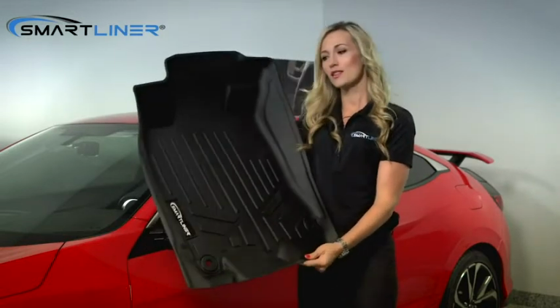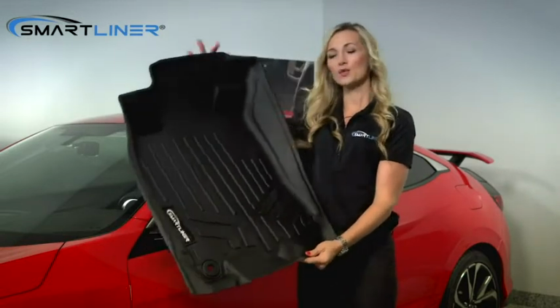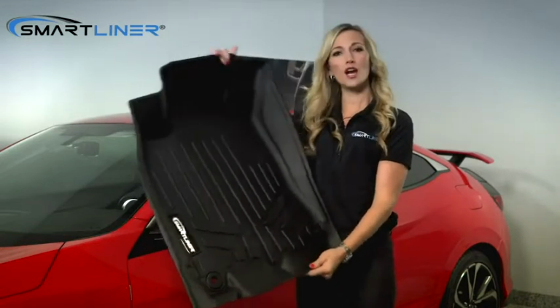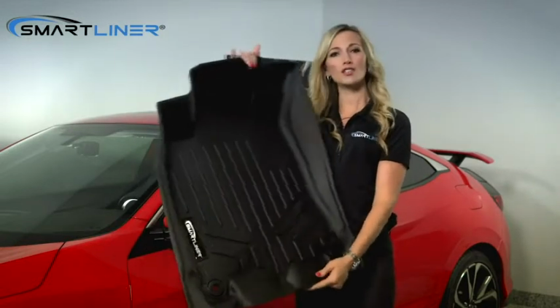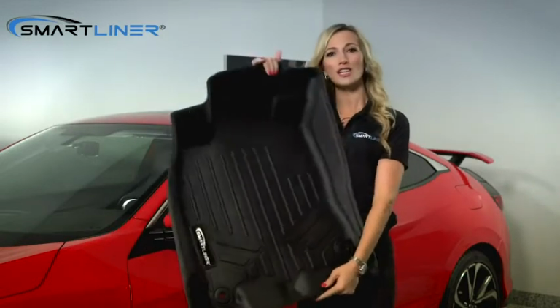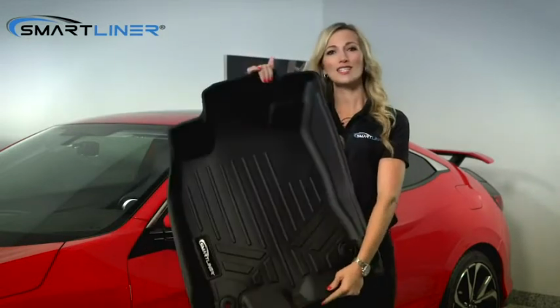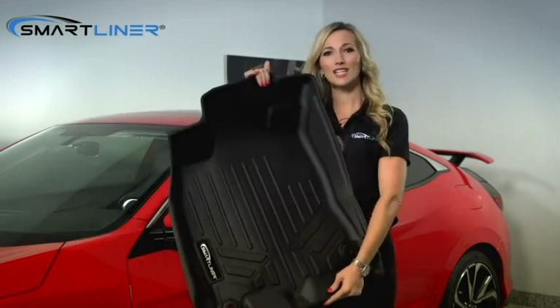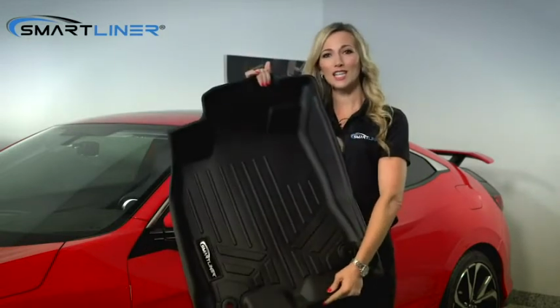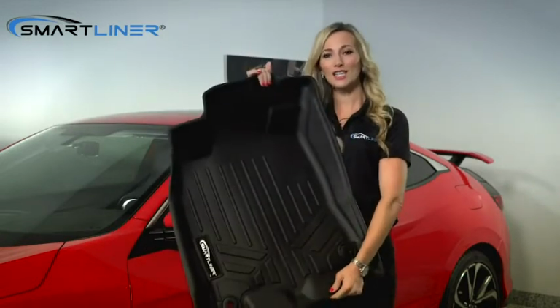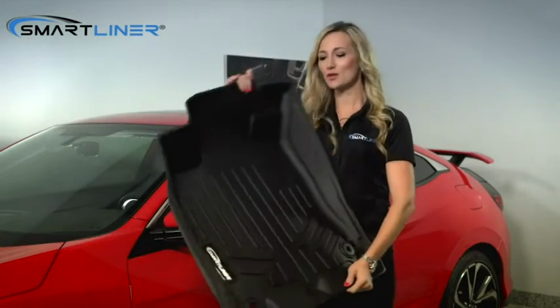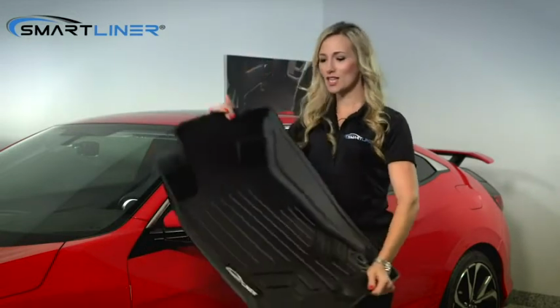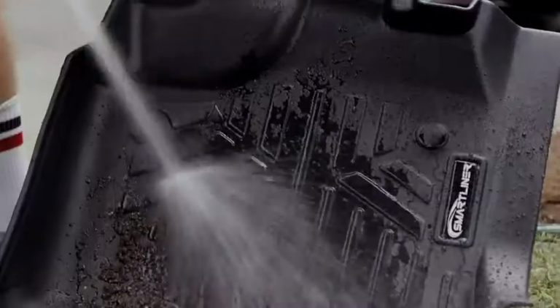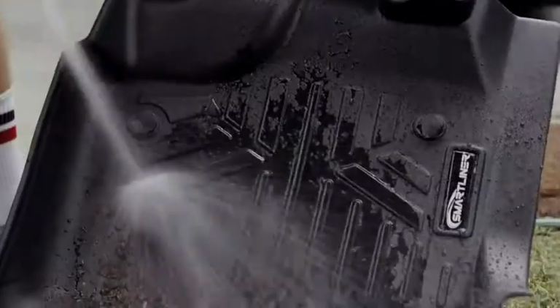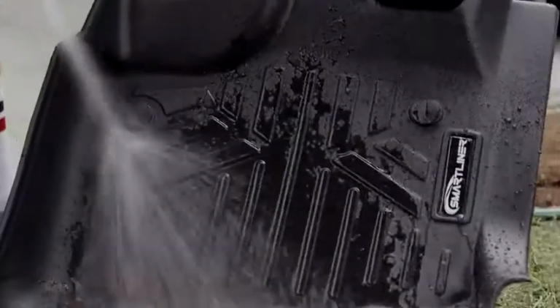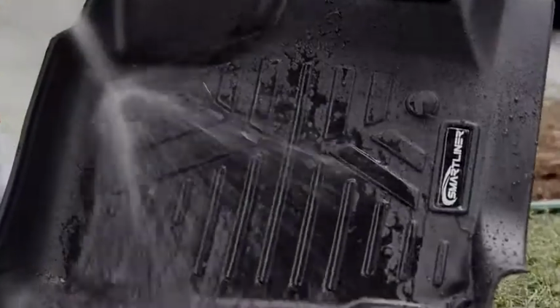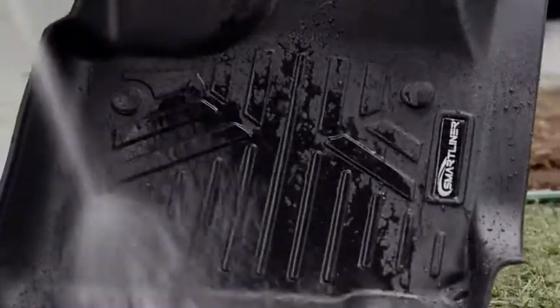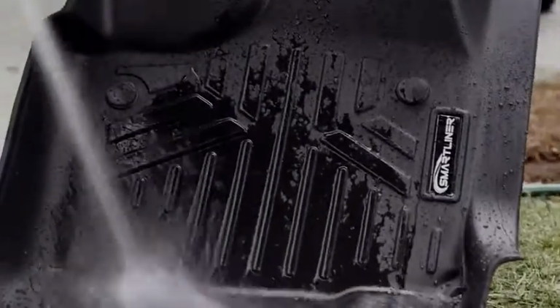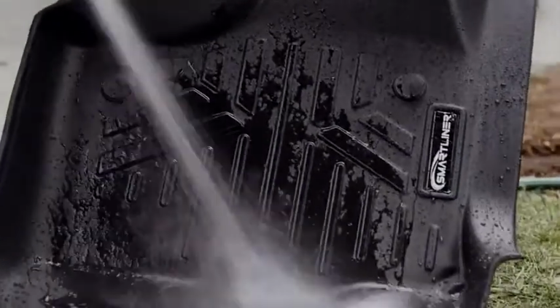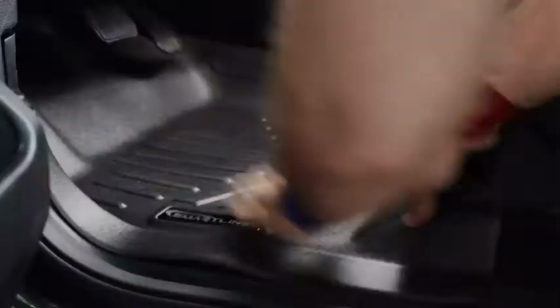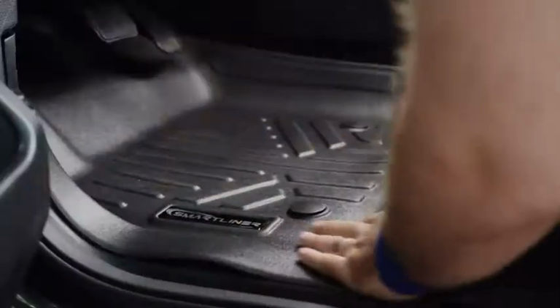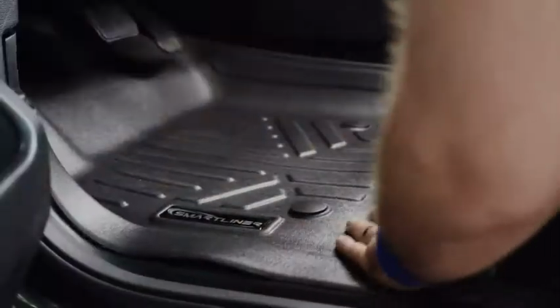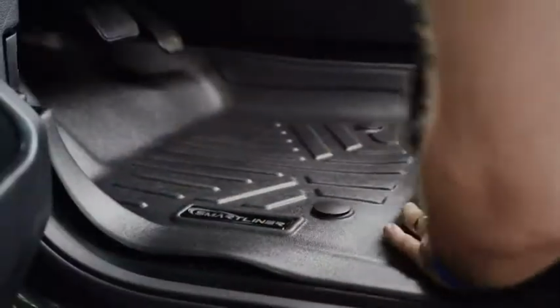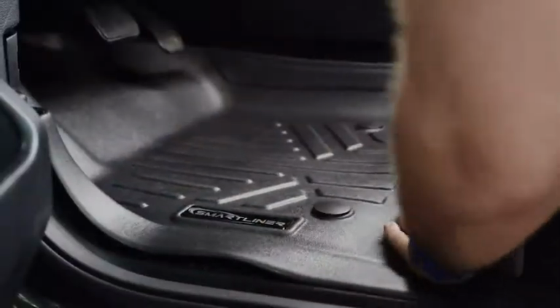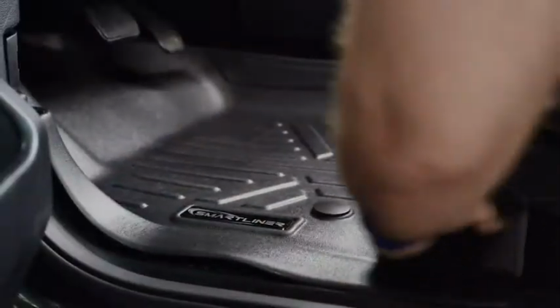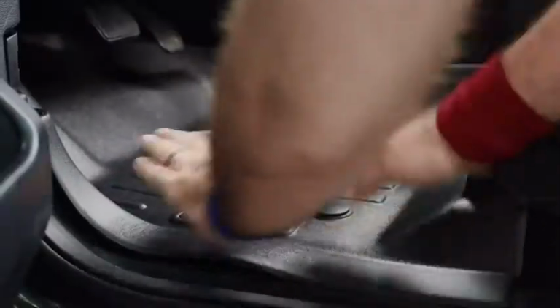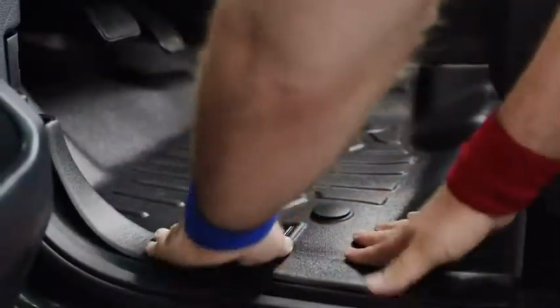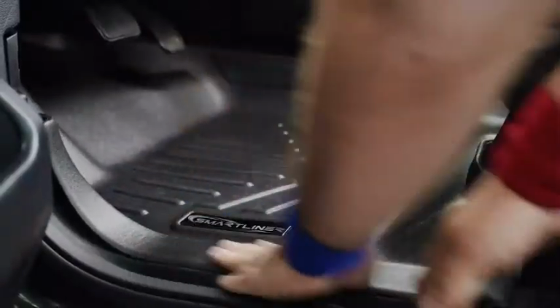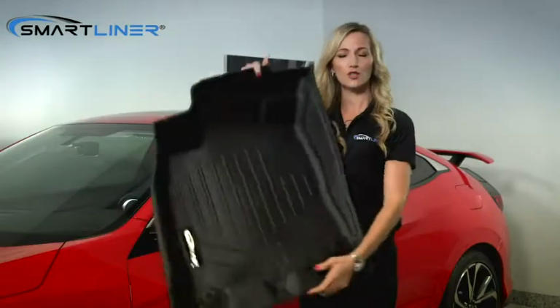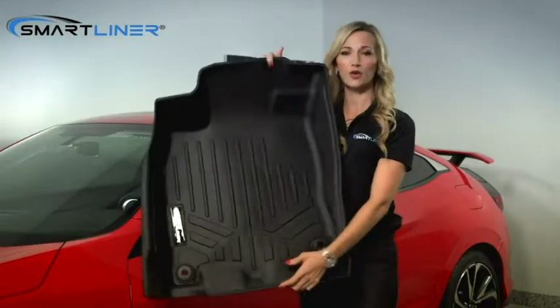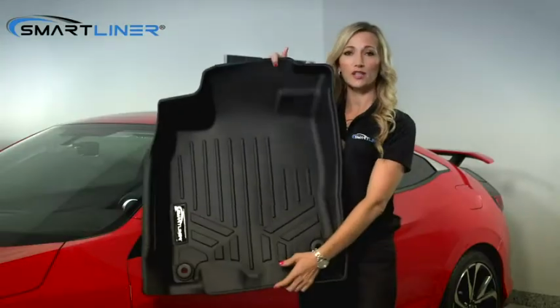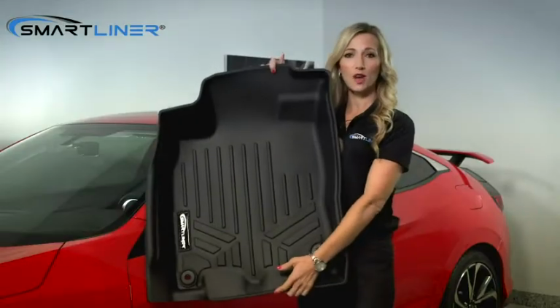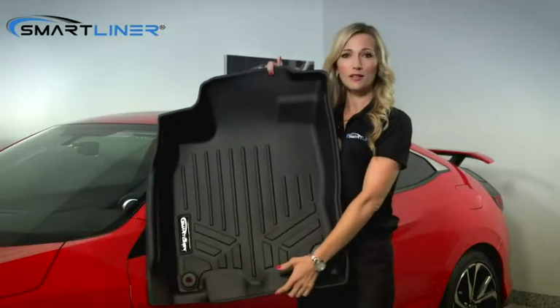These products are easy to clean. You take them out, hose them off, let them dry, and then just reinstall.